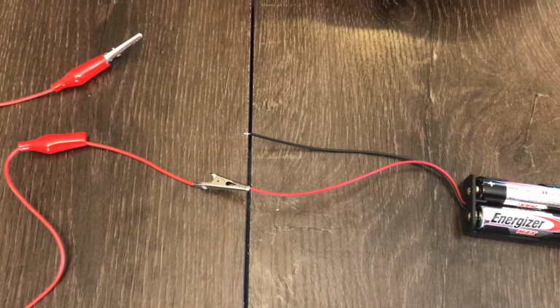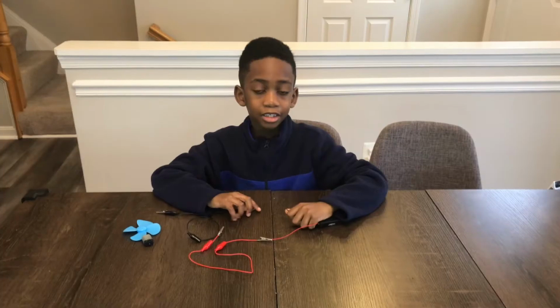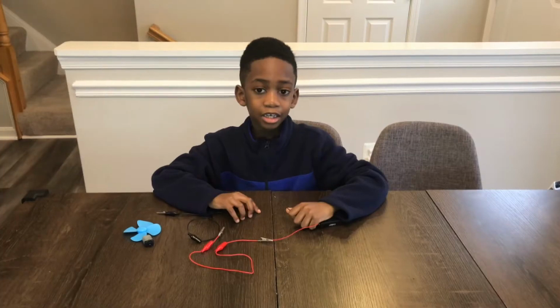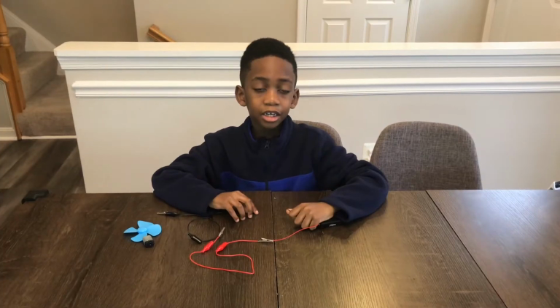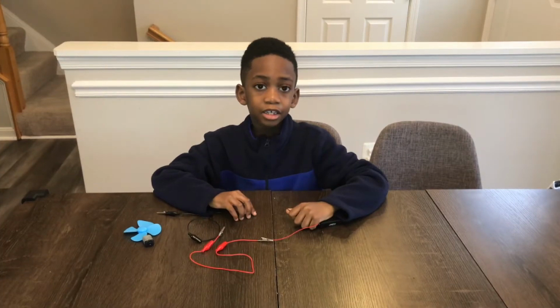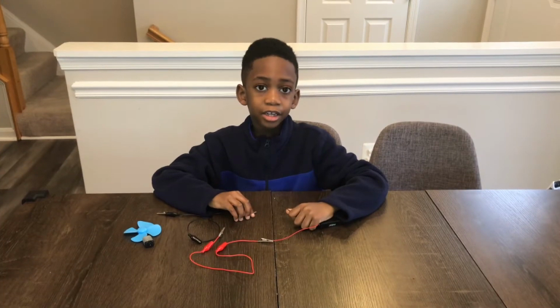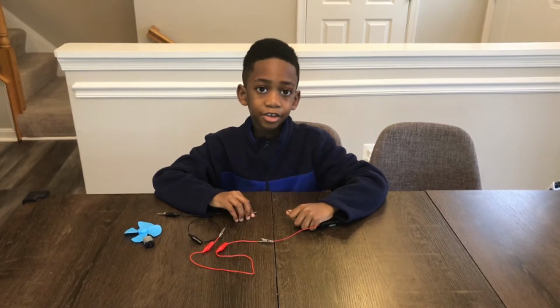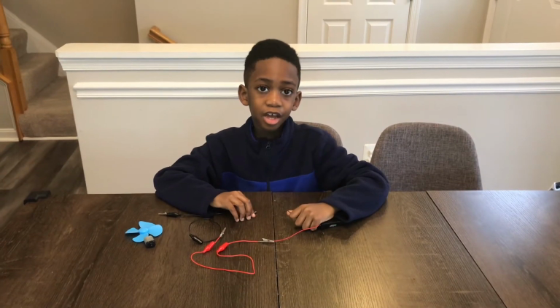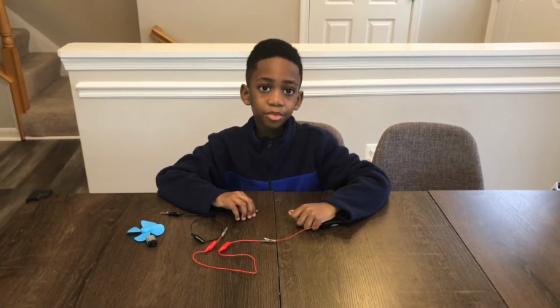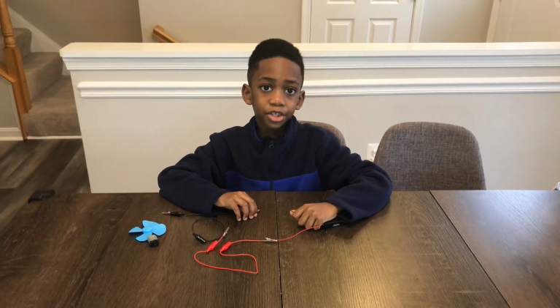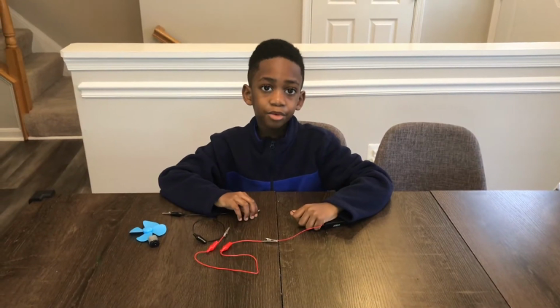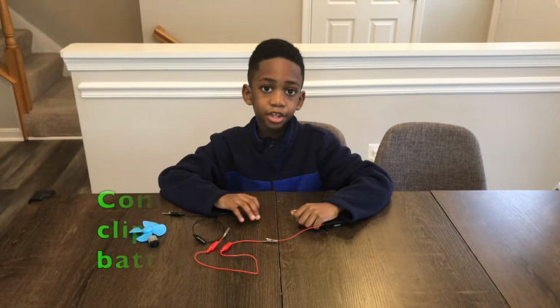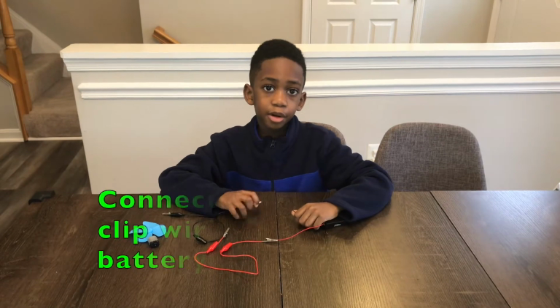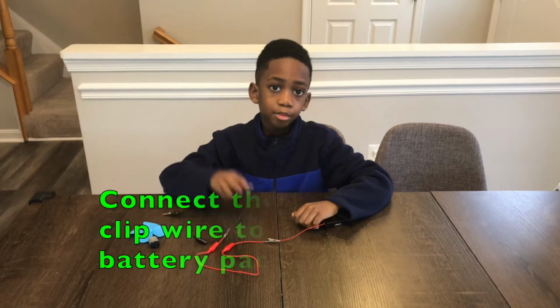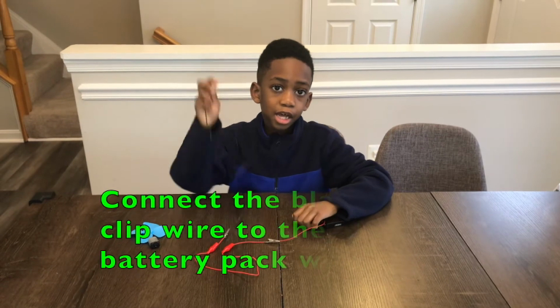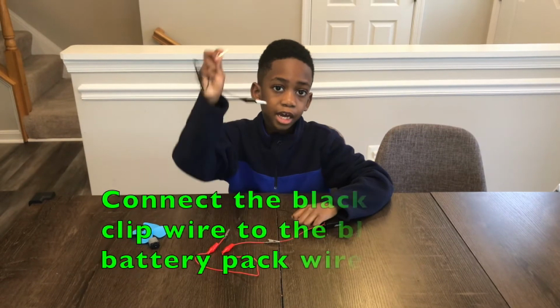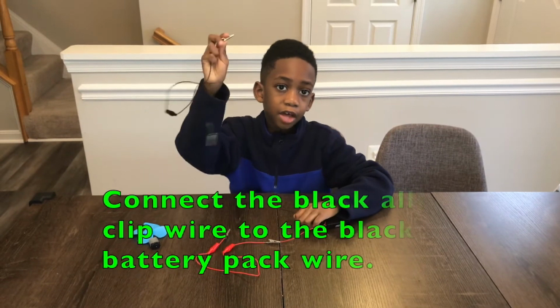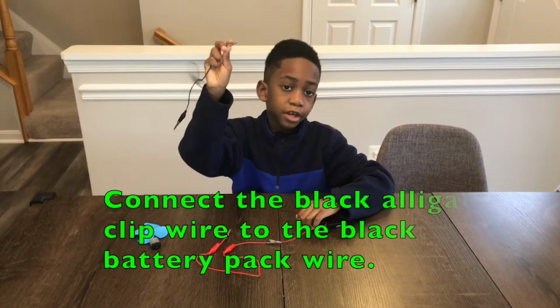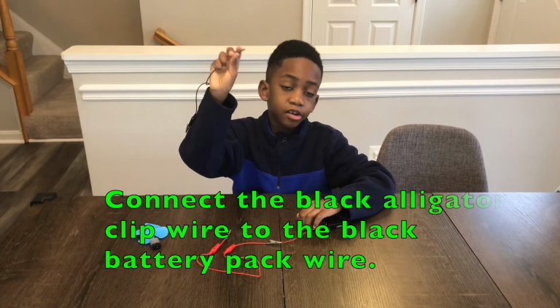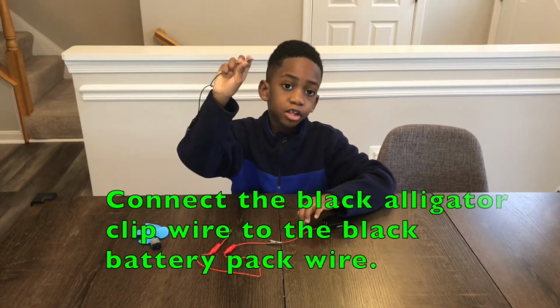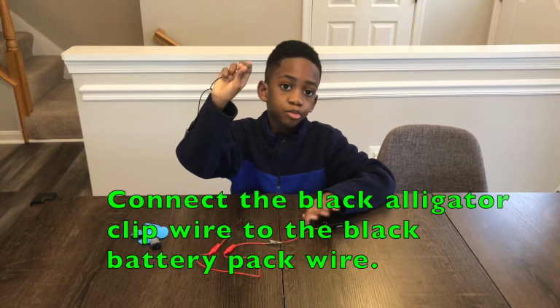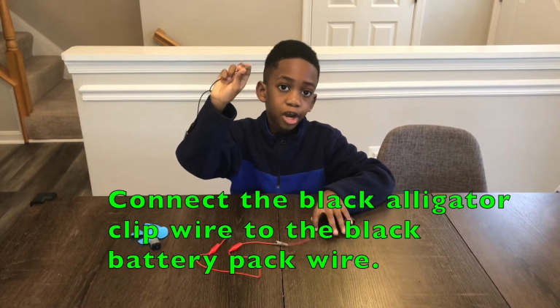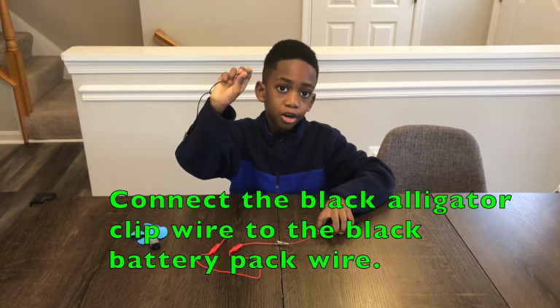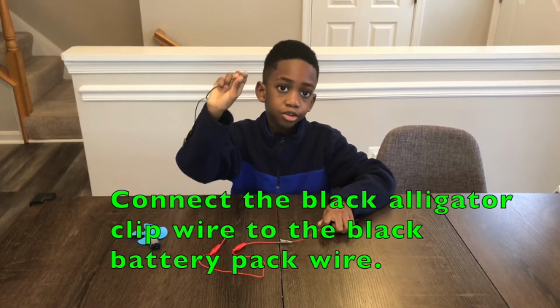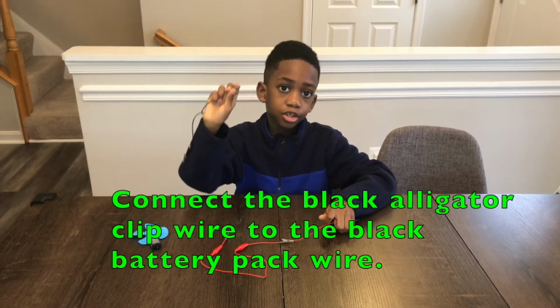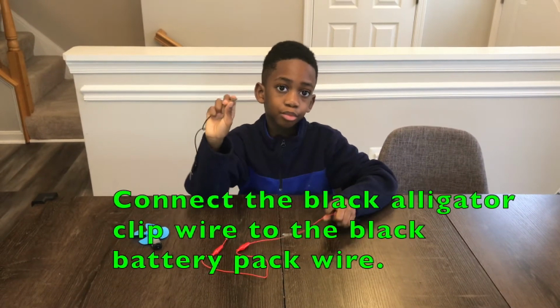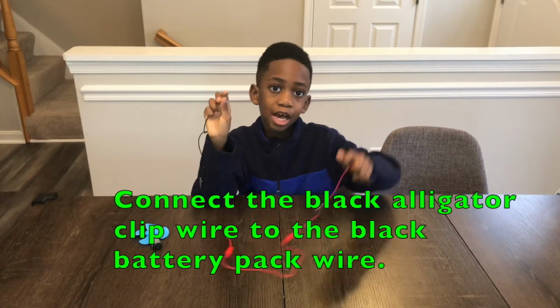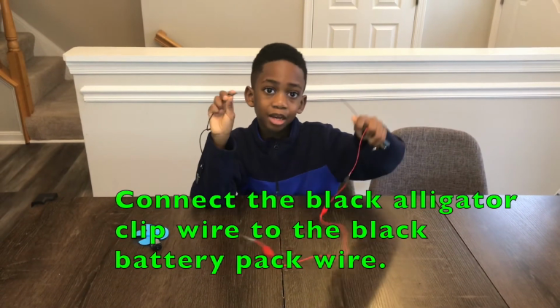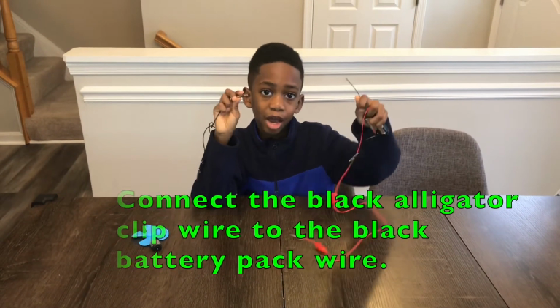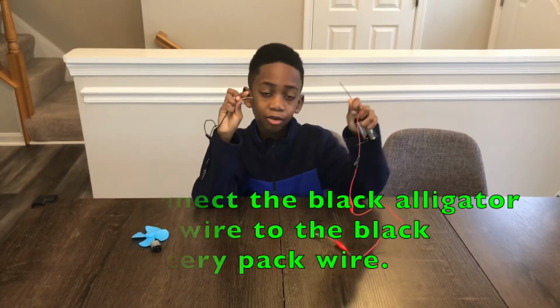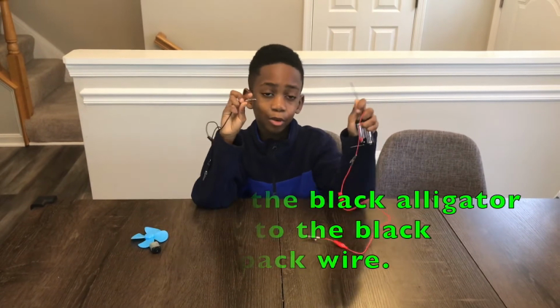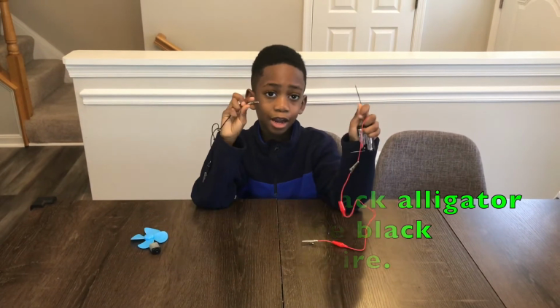The next step is to put the black alligator clip wire to the black battery wire.